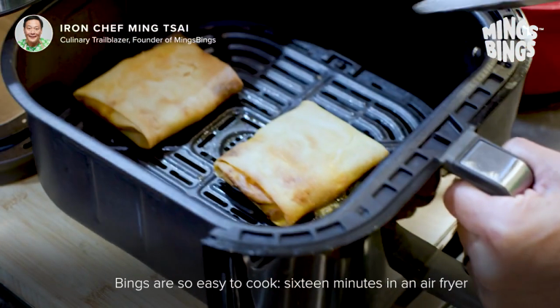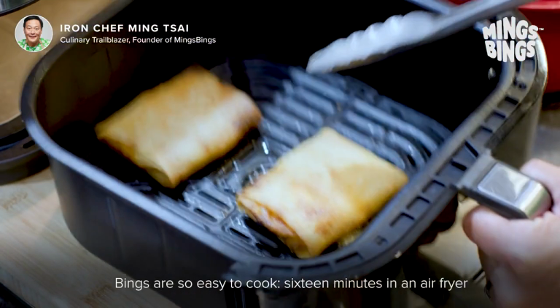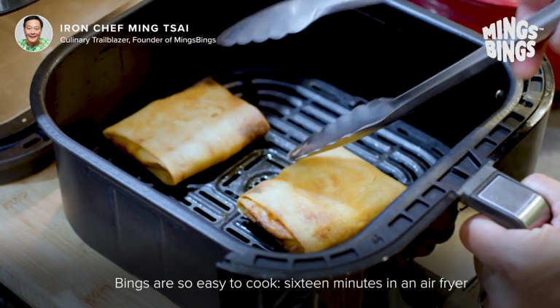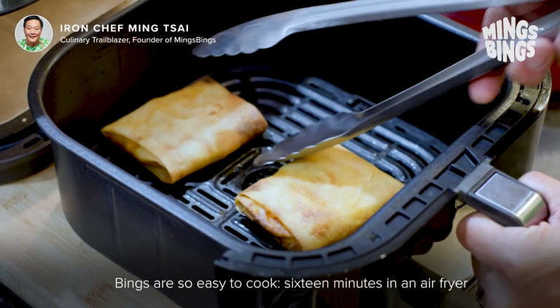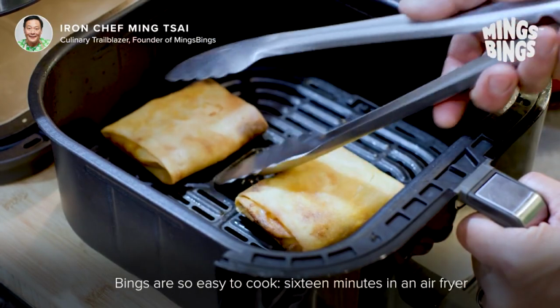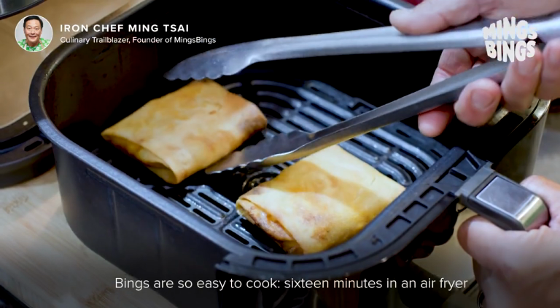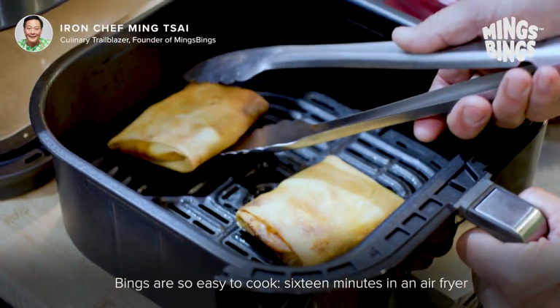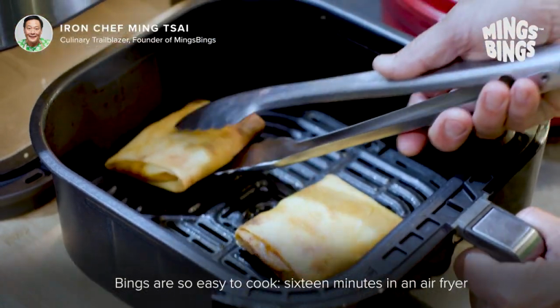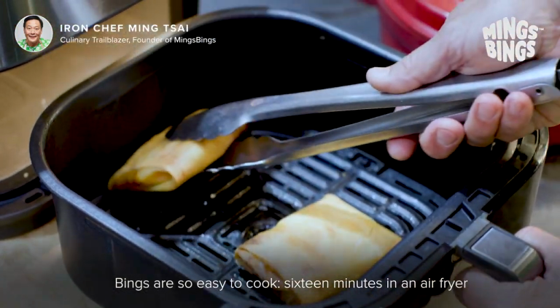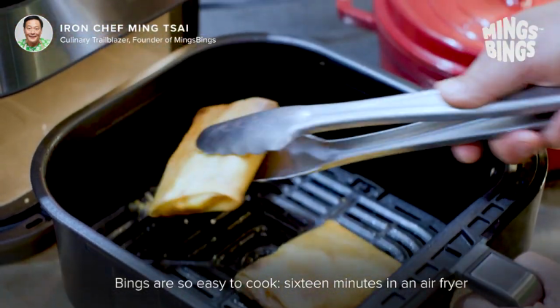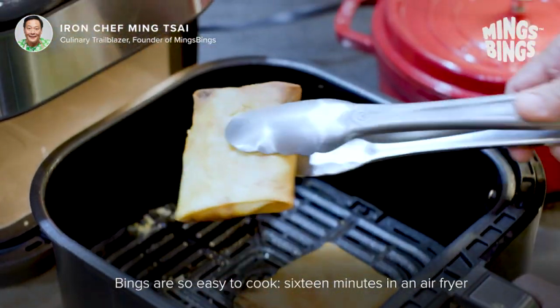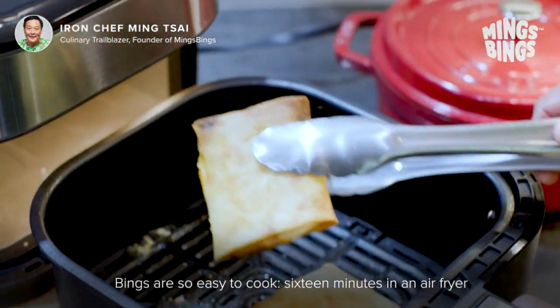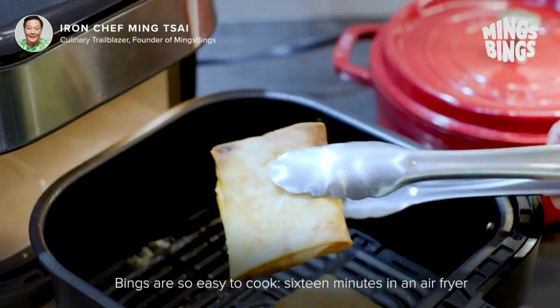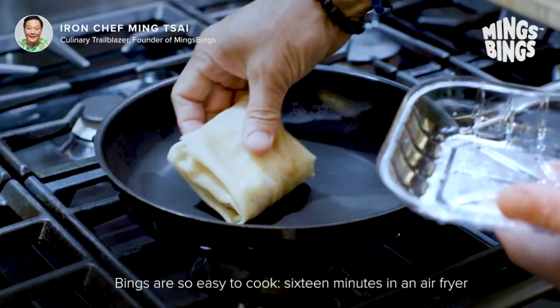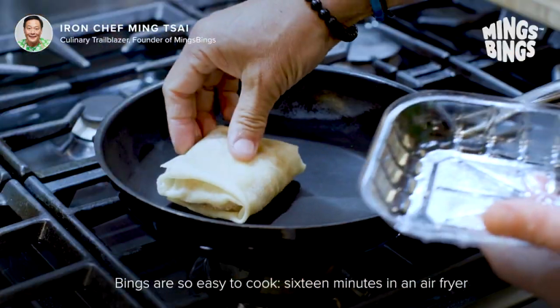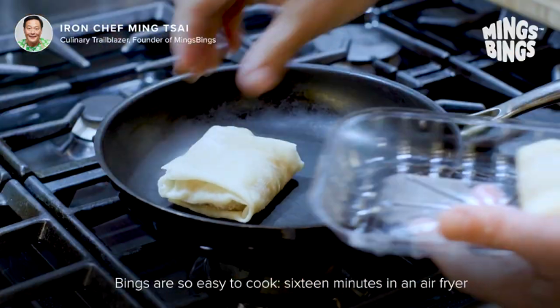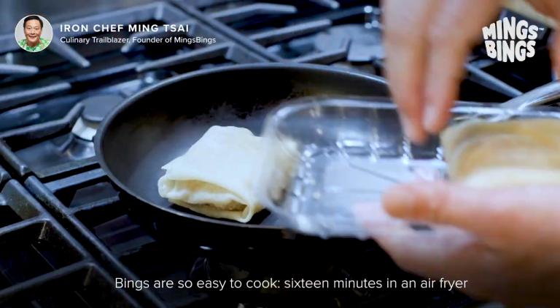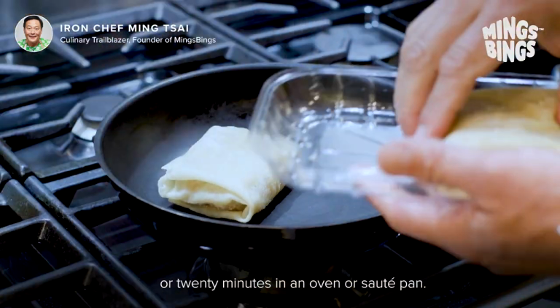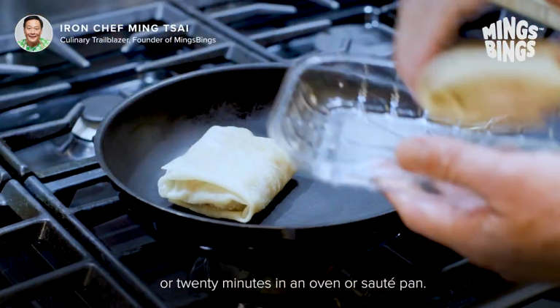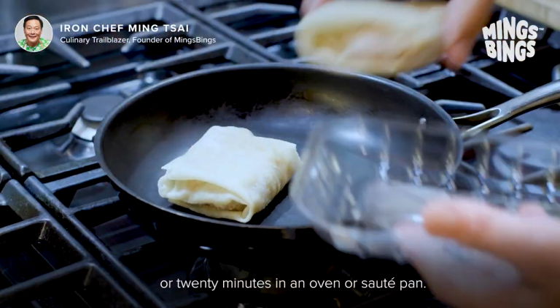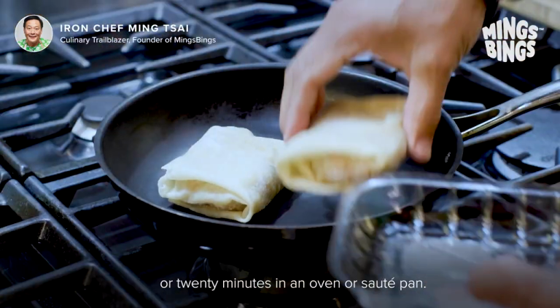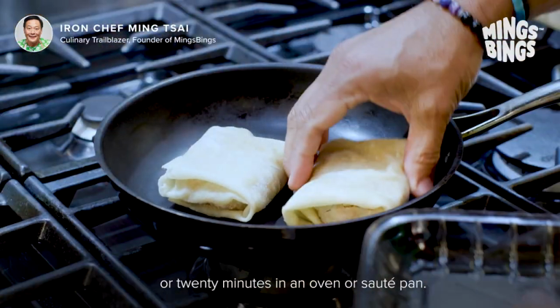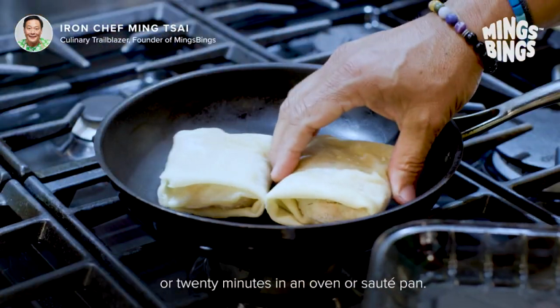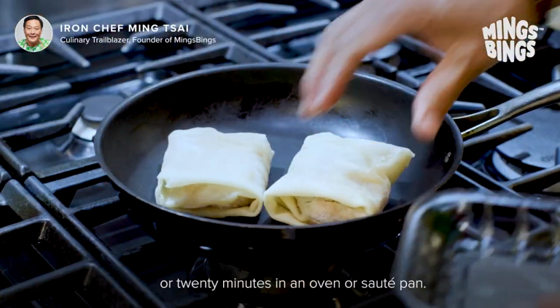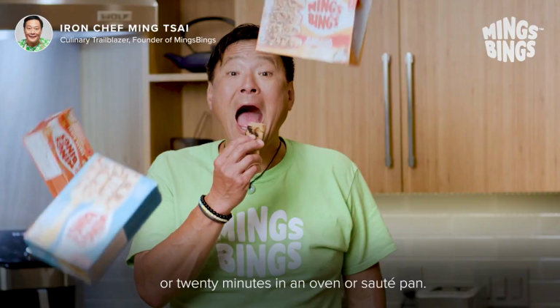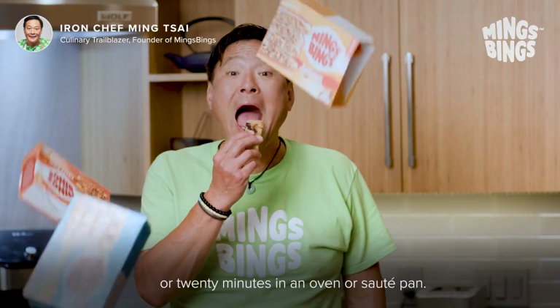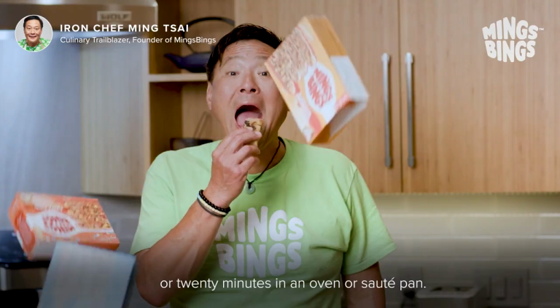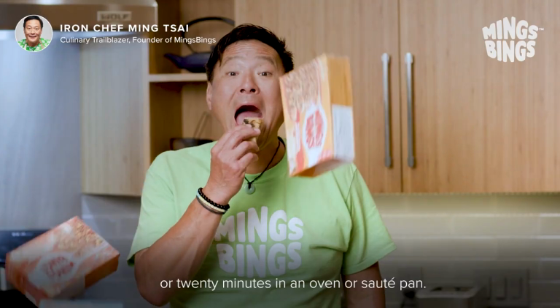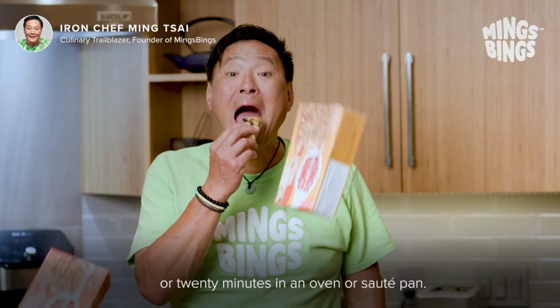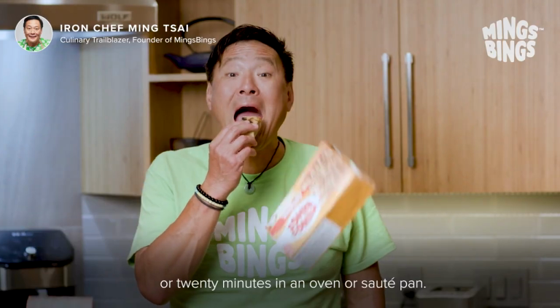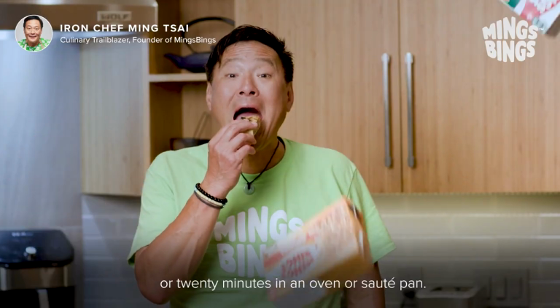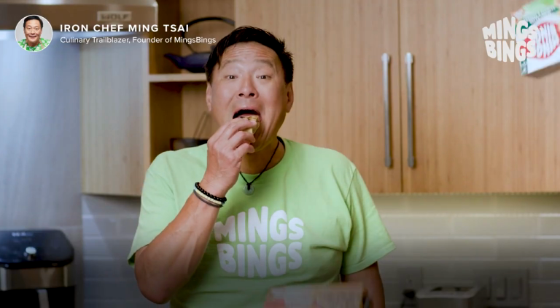Bings are so easy to cook — 16 minutes in an air fryer, or 20 minutes in an oven or saute pan.